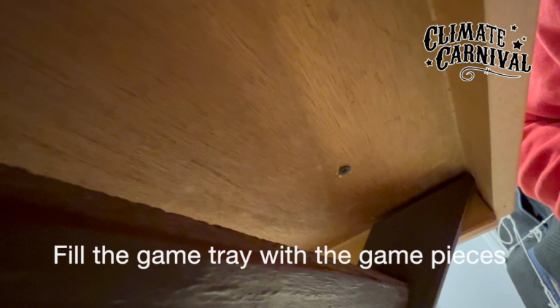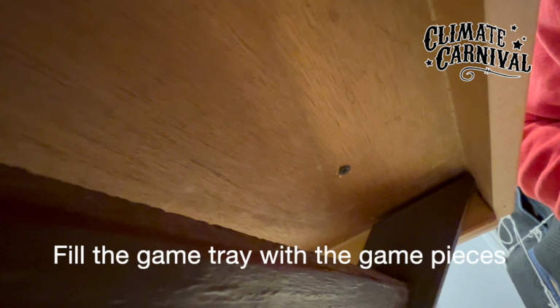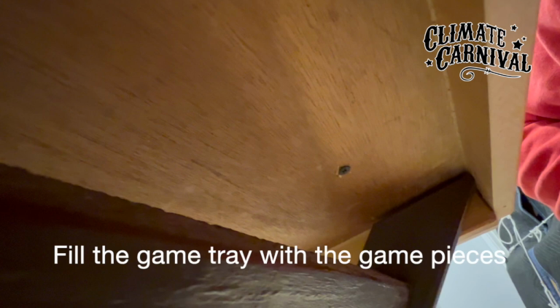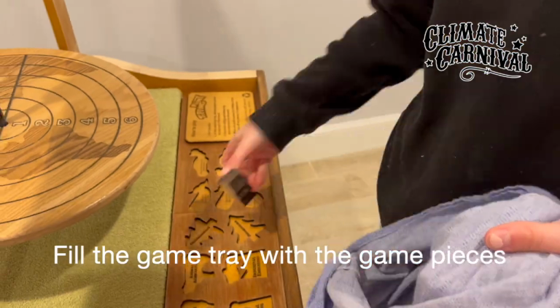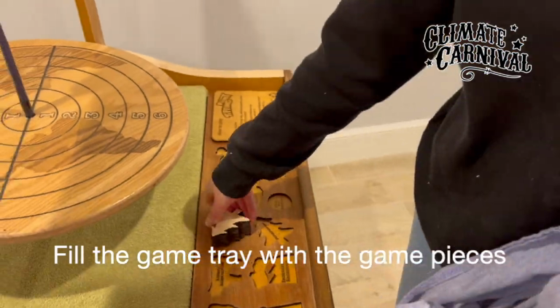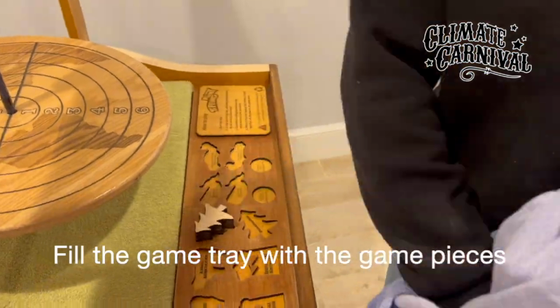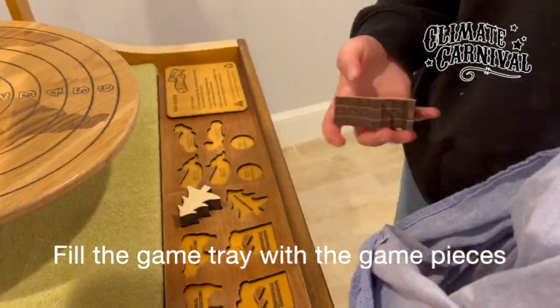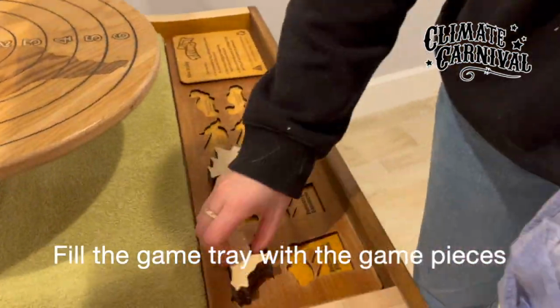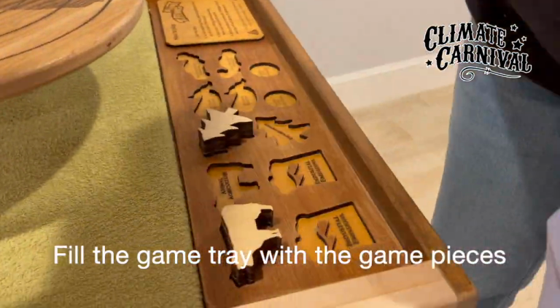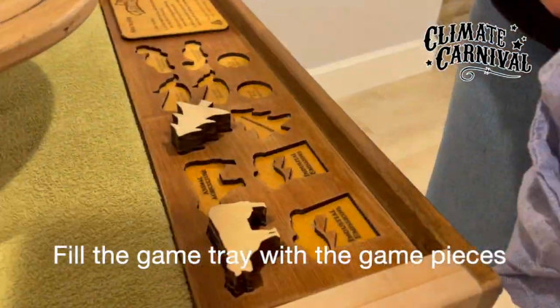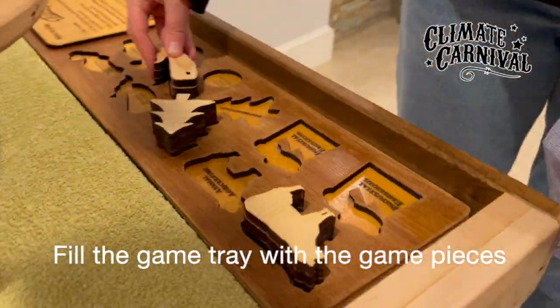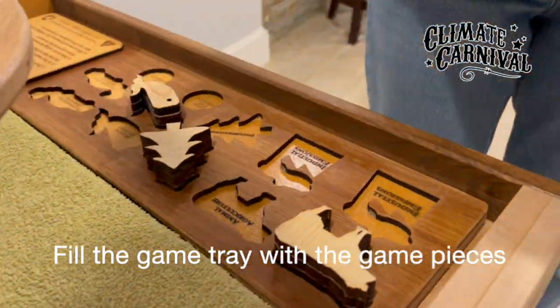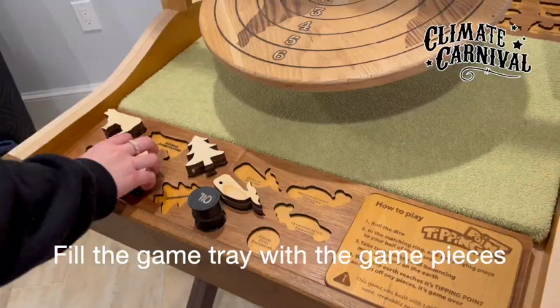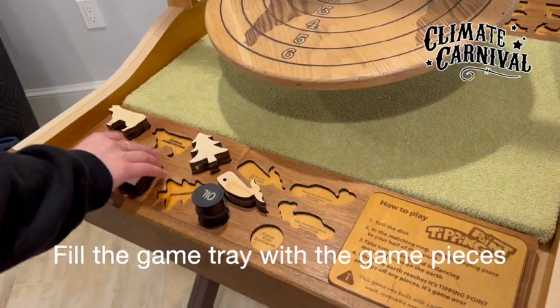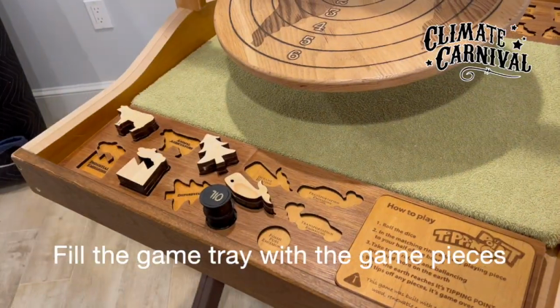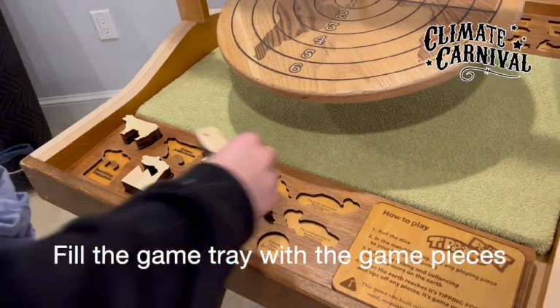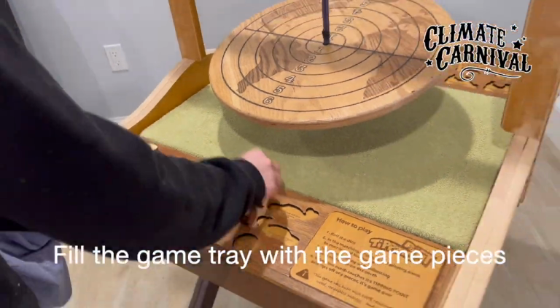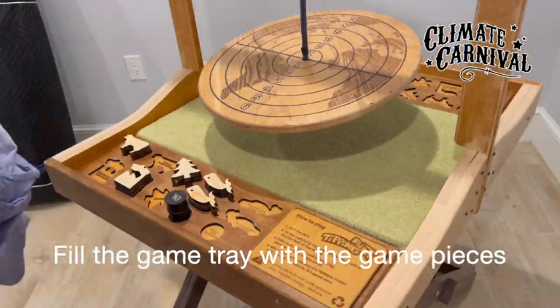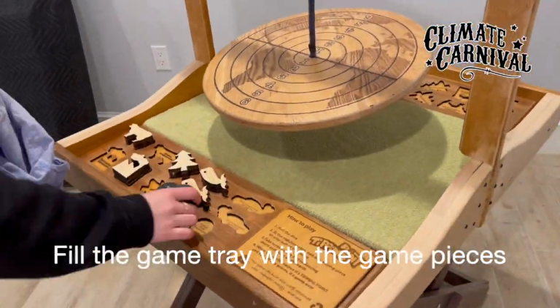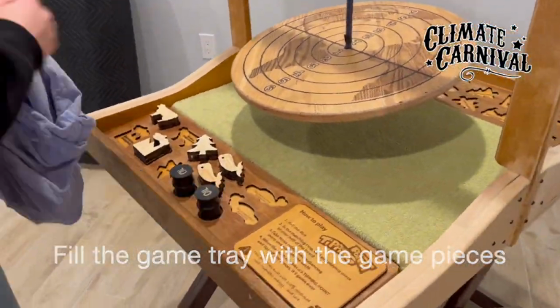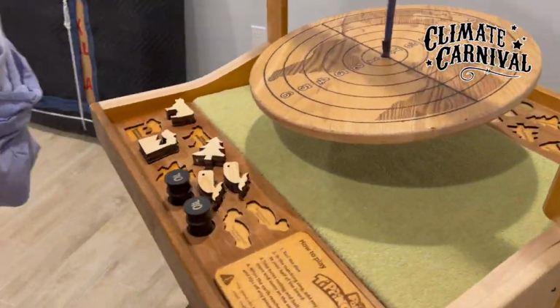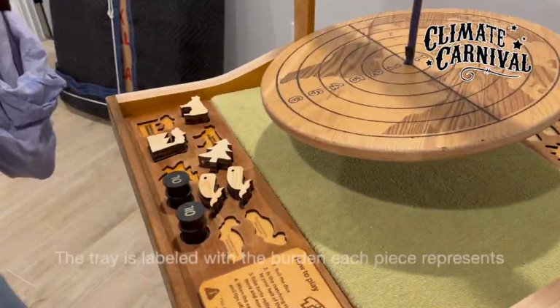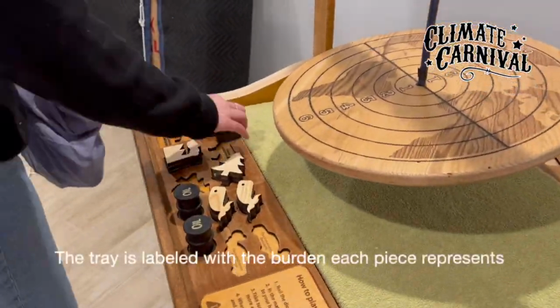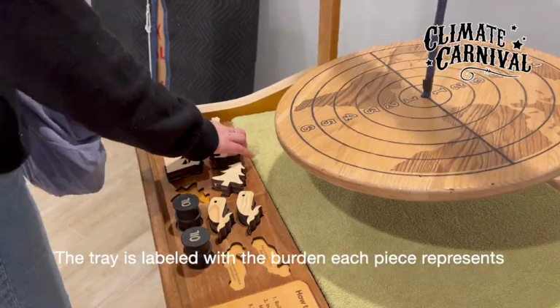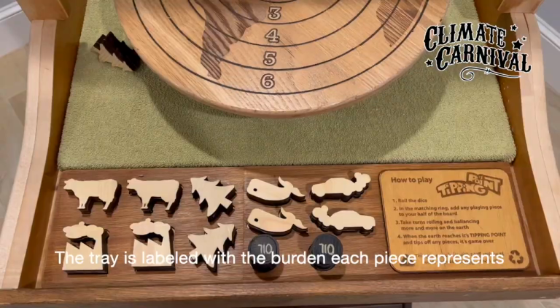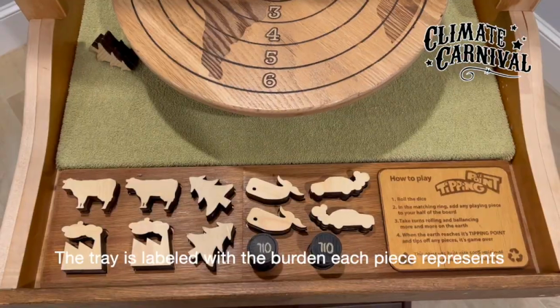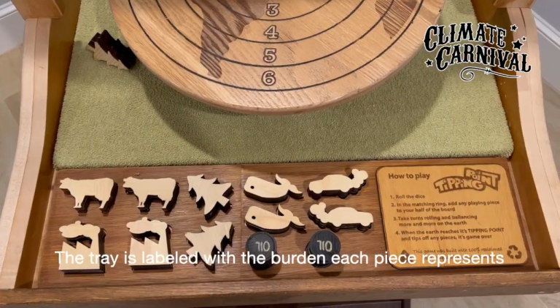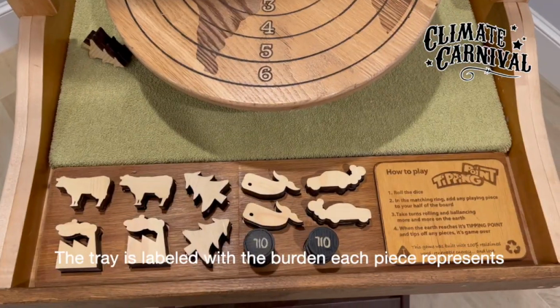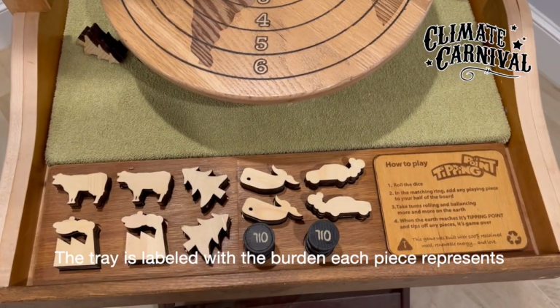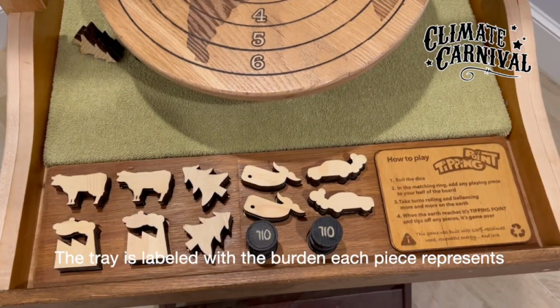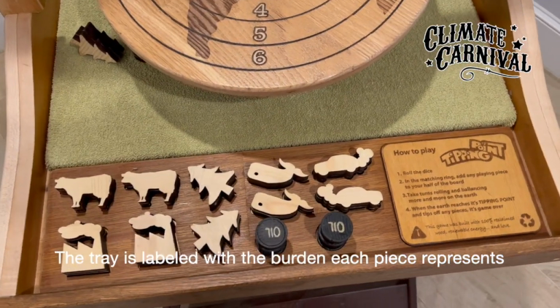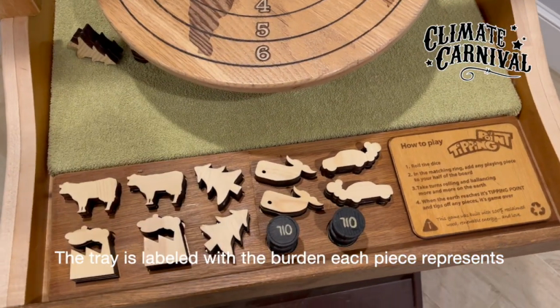Fill the game tray with the game pieces. The tray is labeled with the burden each piece represents.